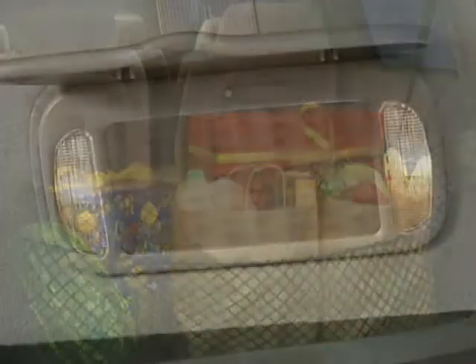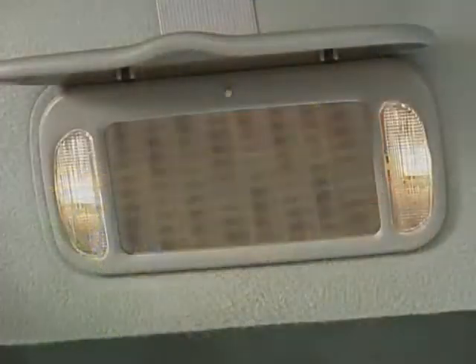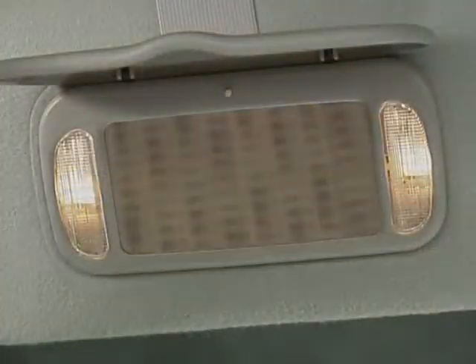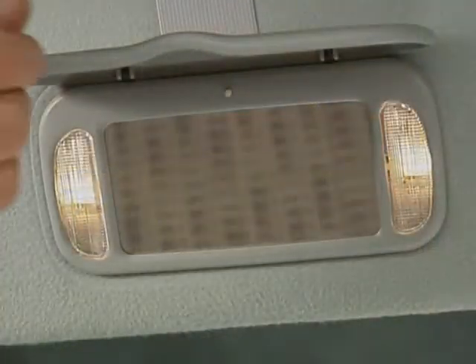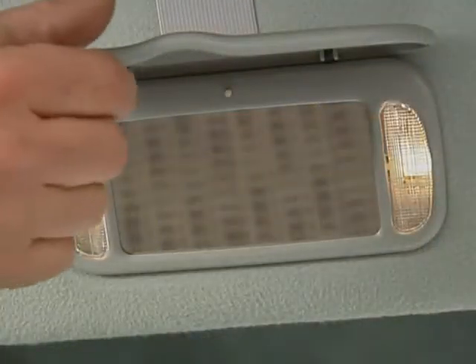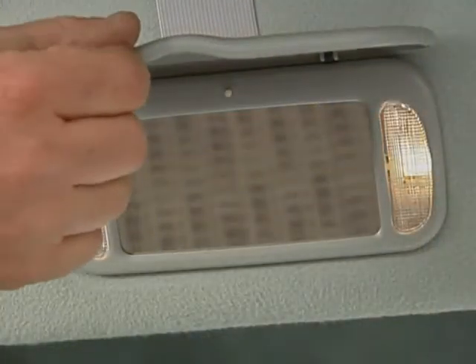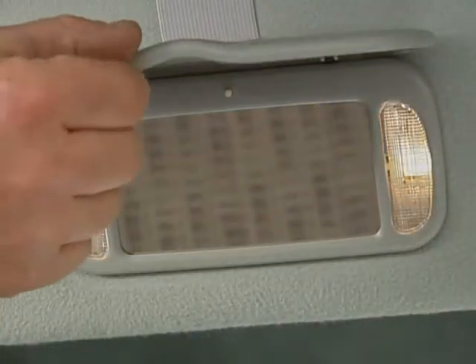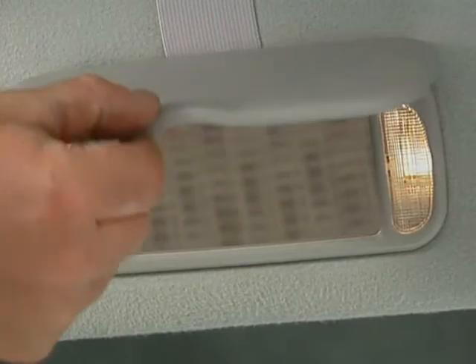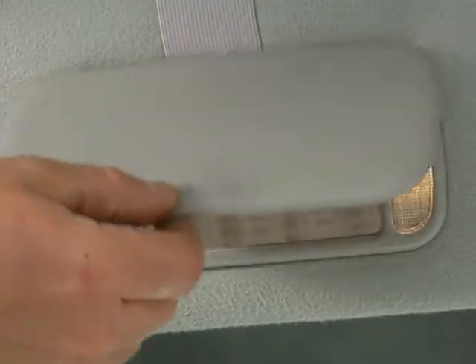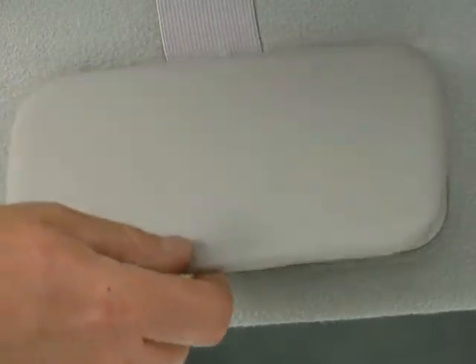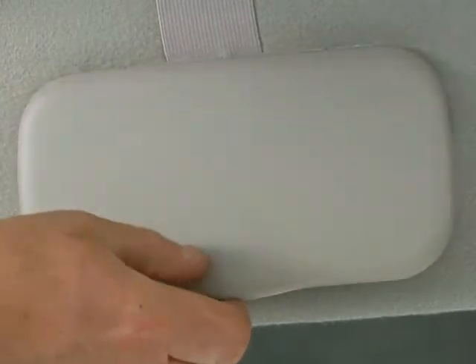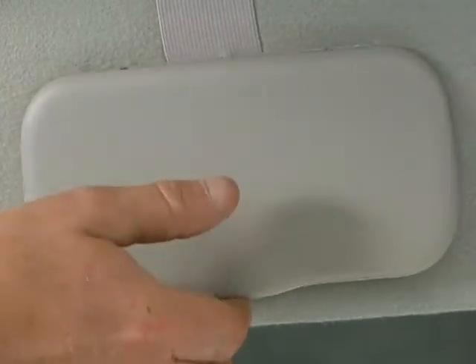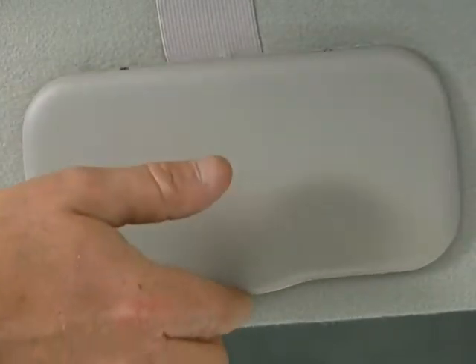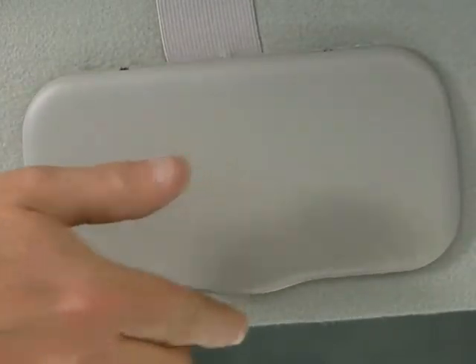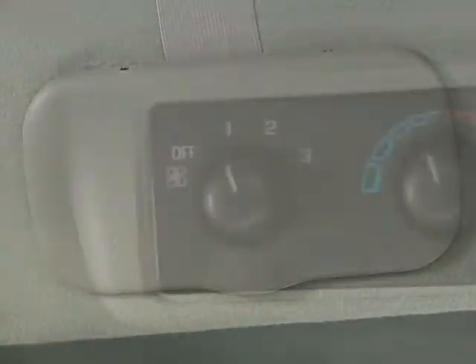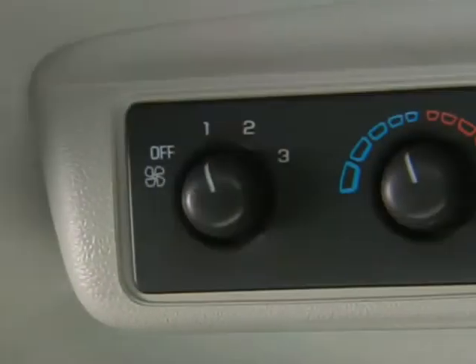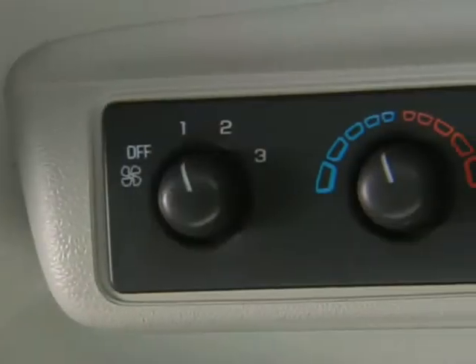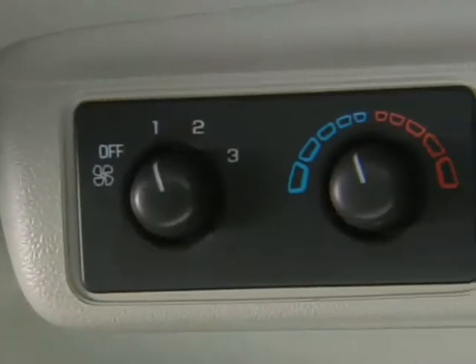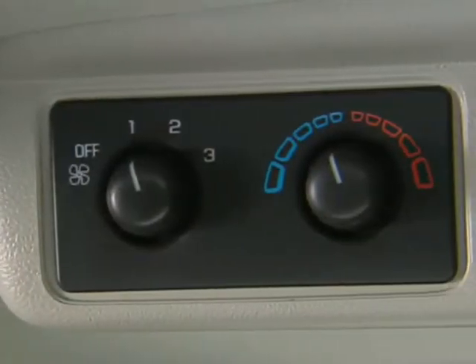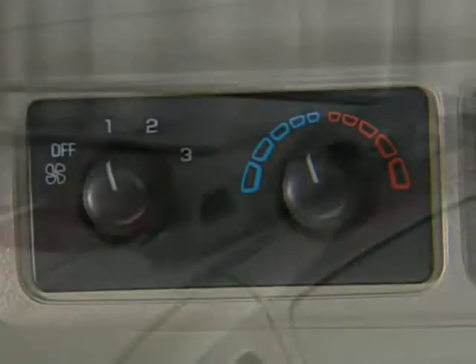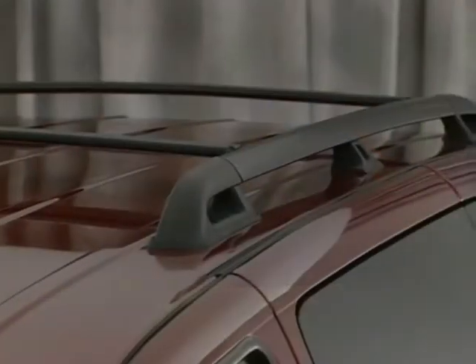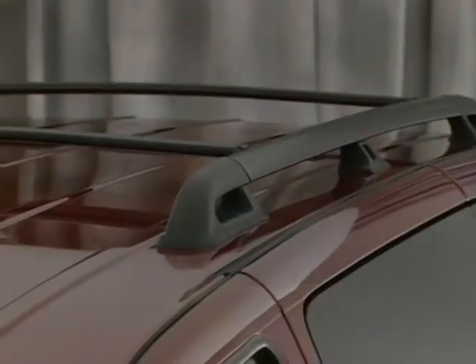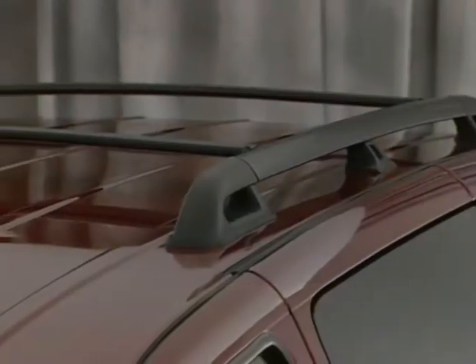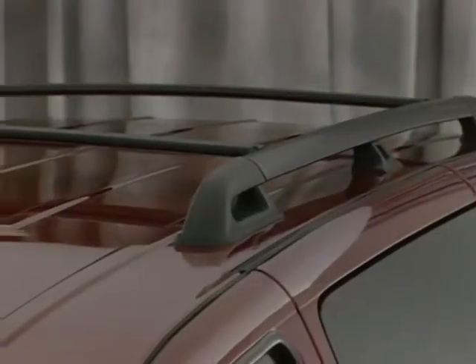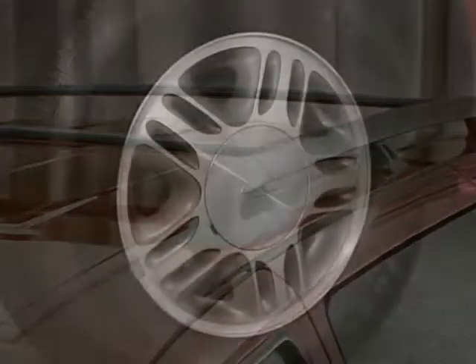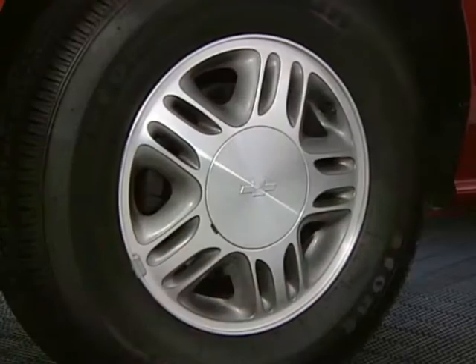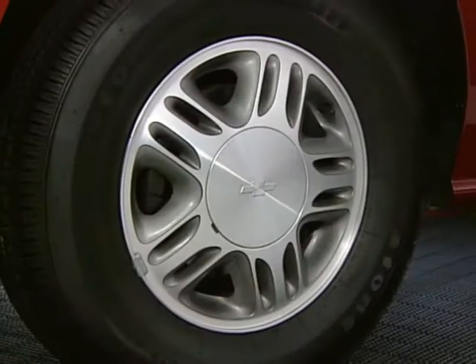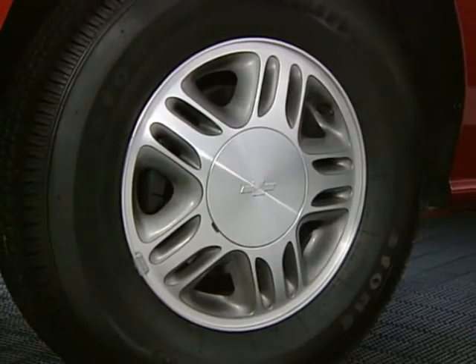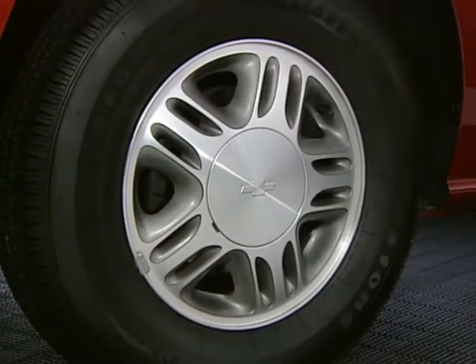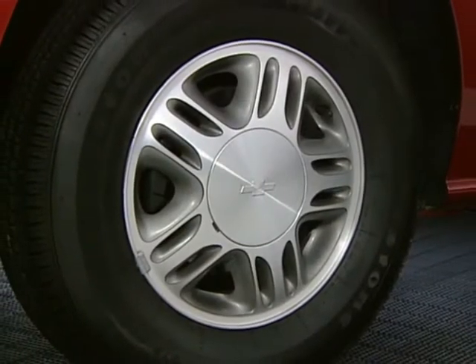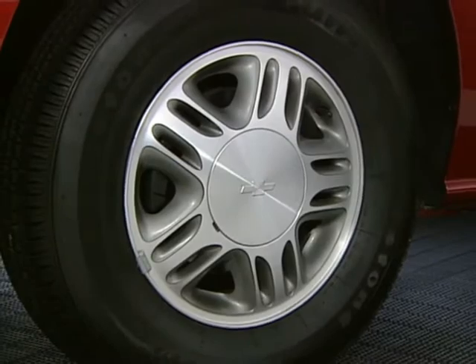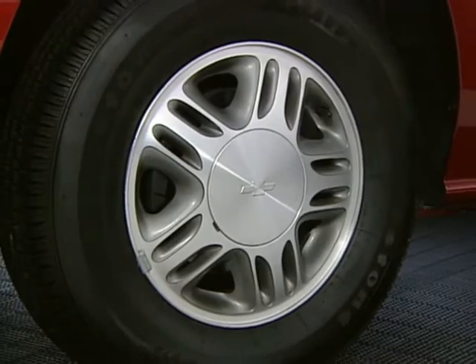The easy order package also includes driver and front passenger illuminated visor vanity mirrors, rear air conditioning, luggage roof rails, and 15-inch cast aluminum wheels.